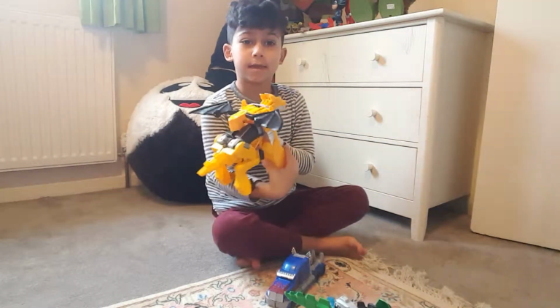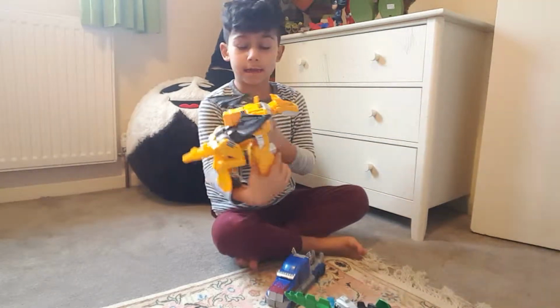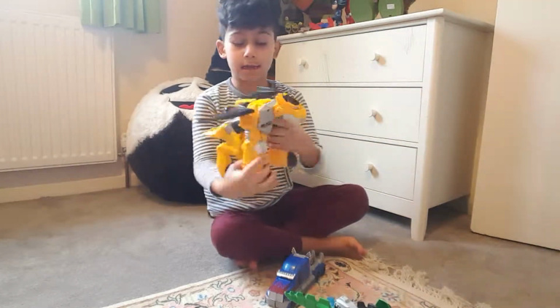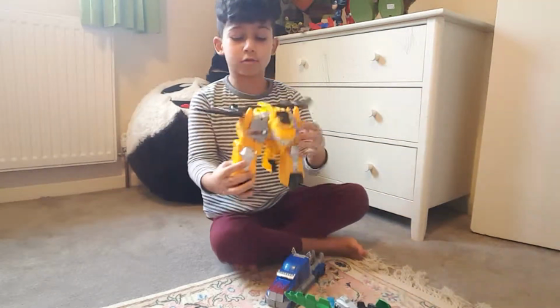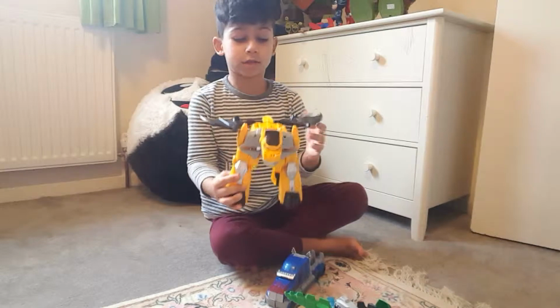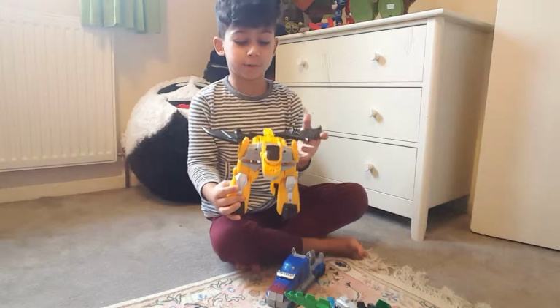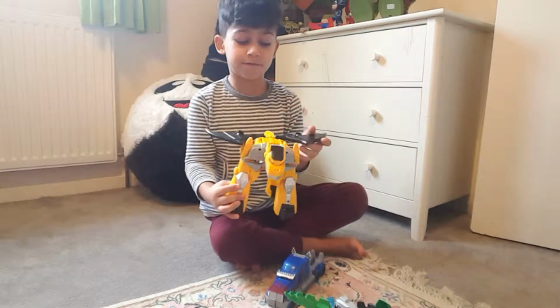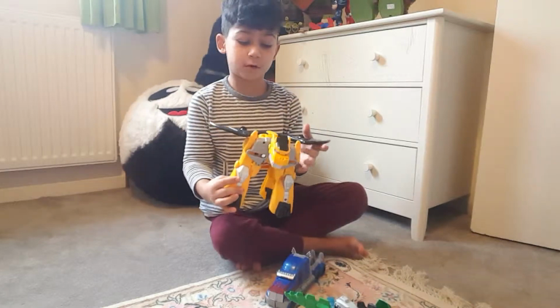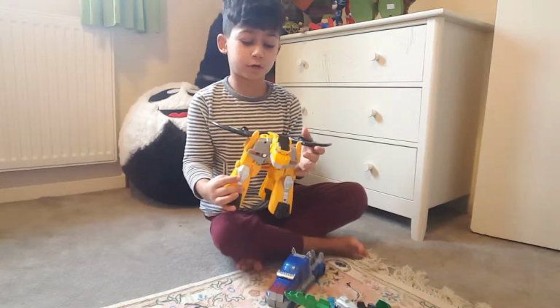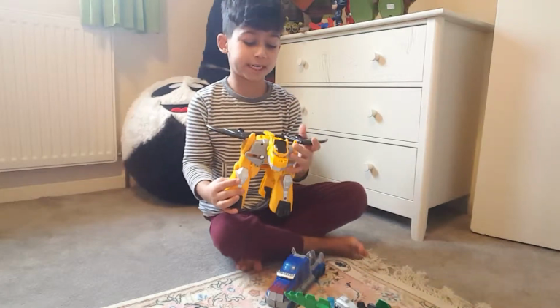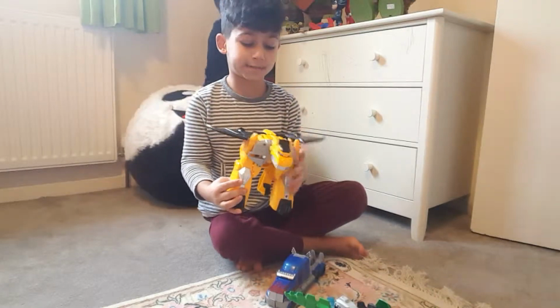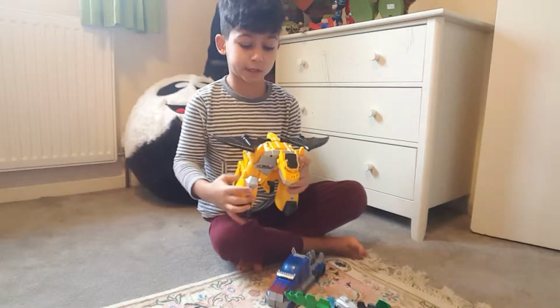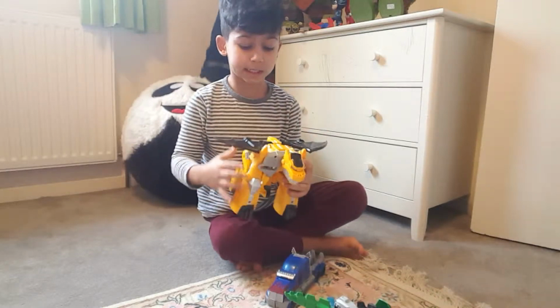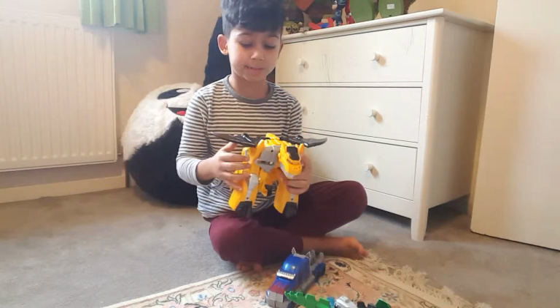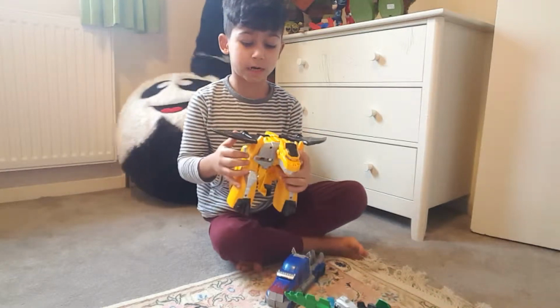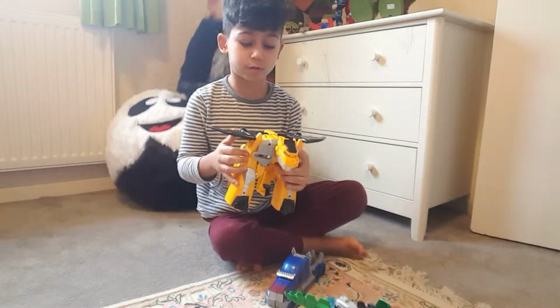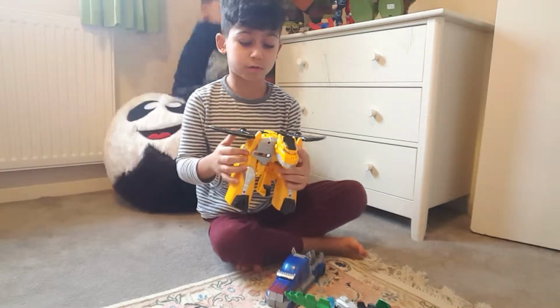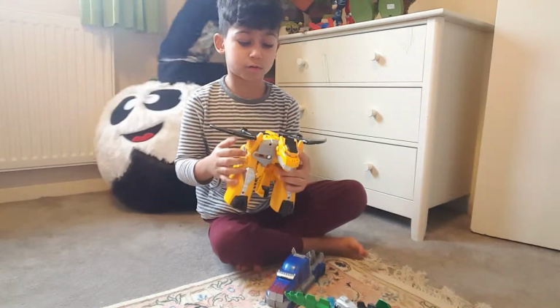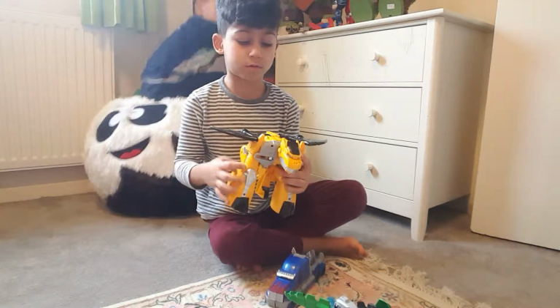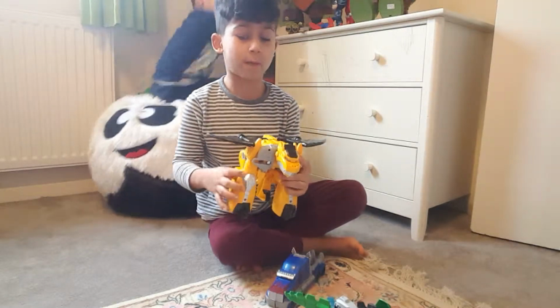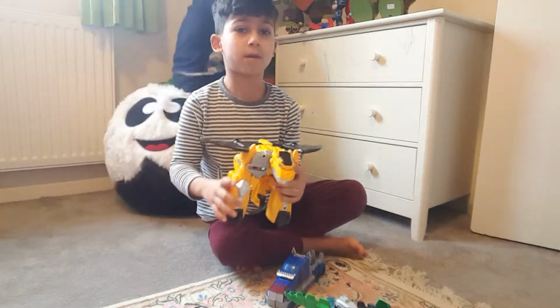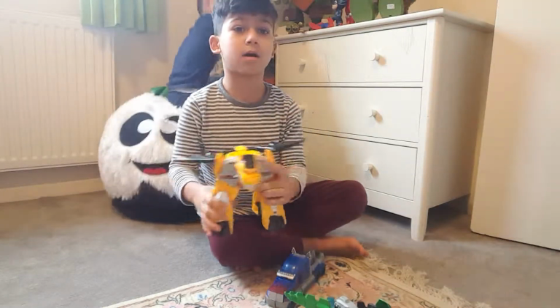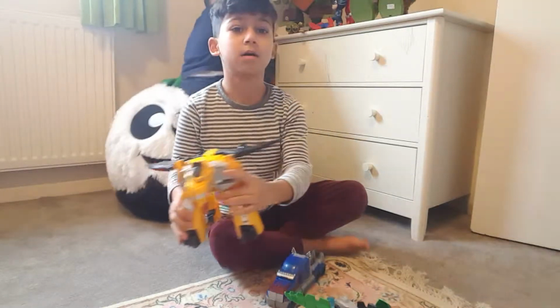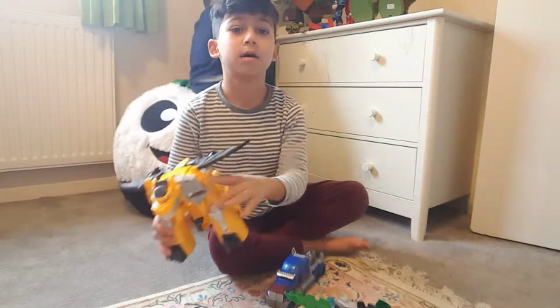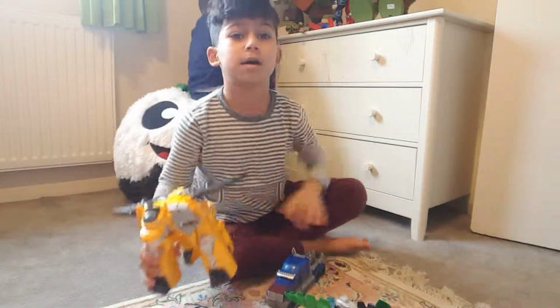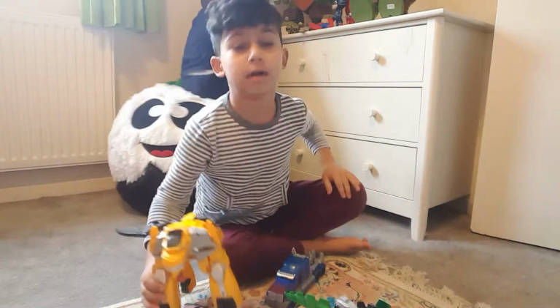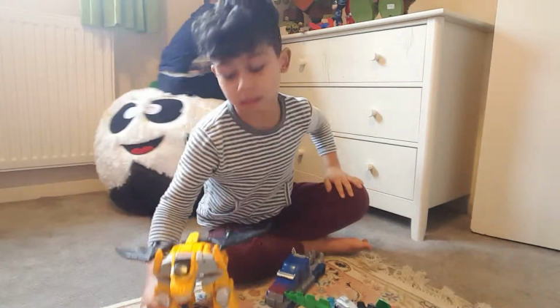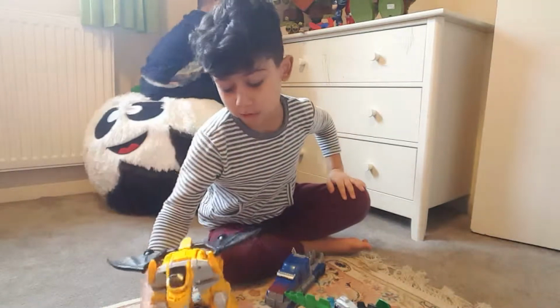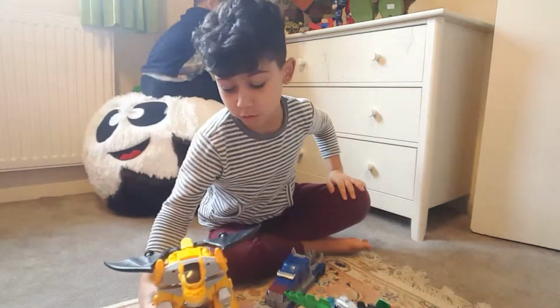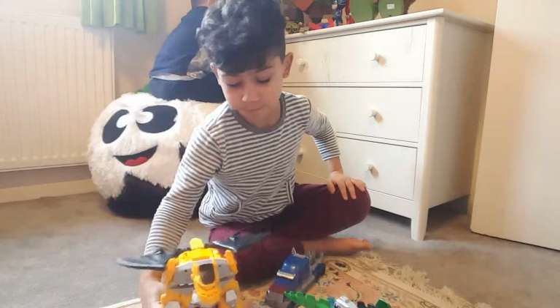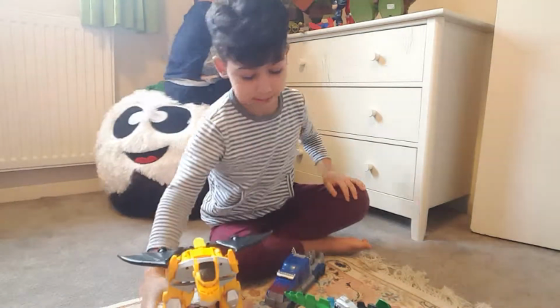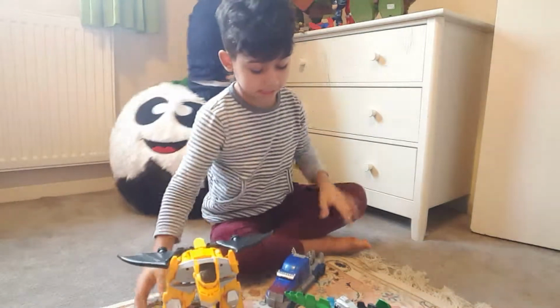And I got this one for Christmas — my grandma got it for me.